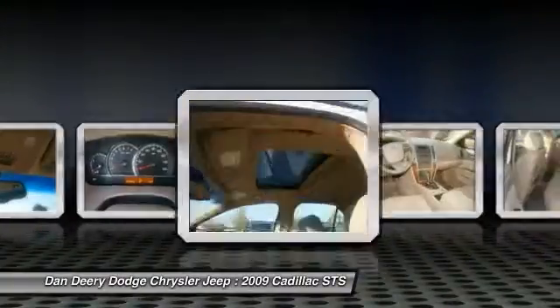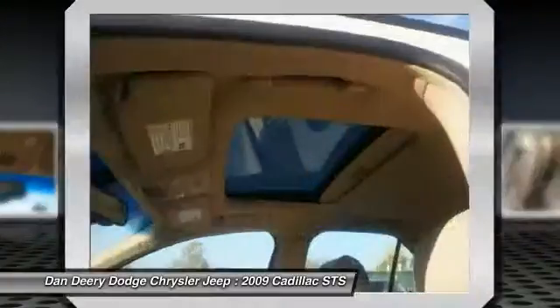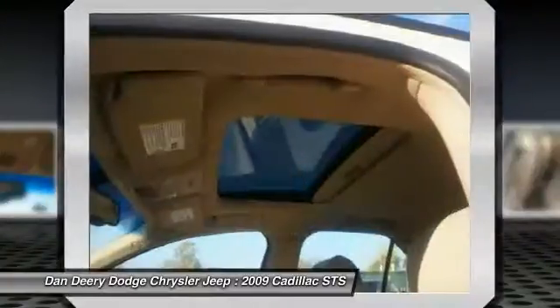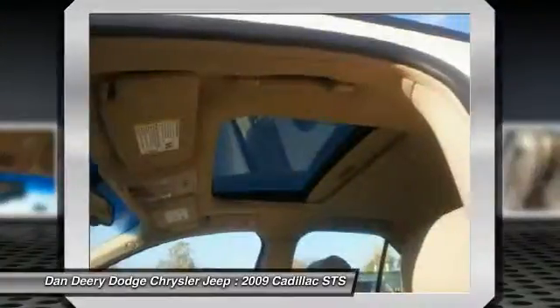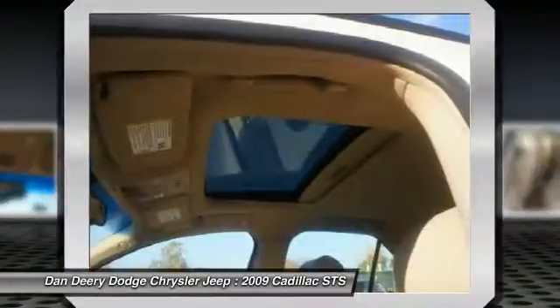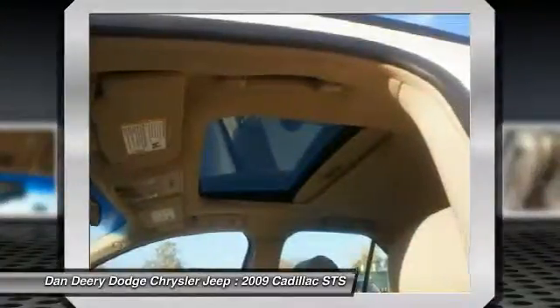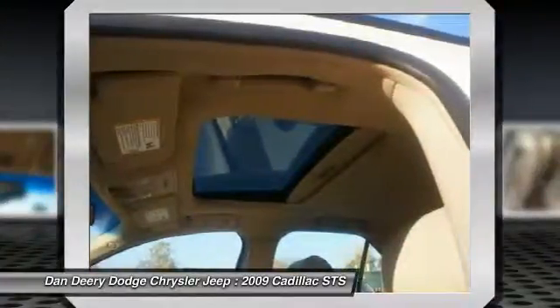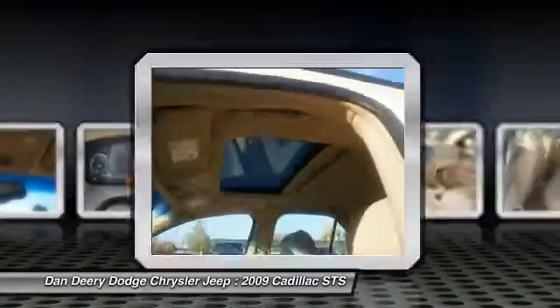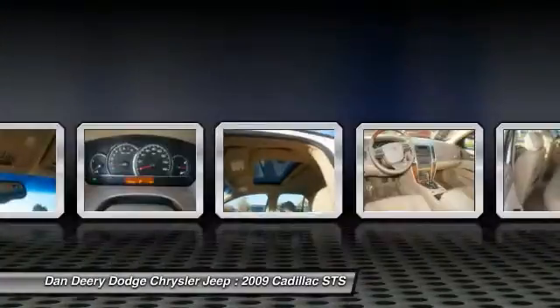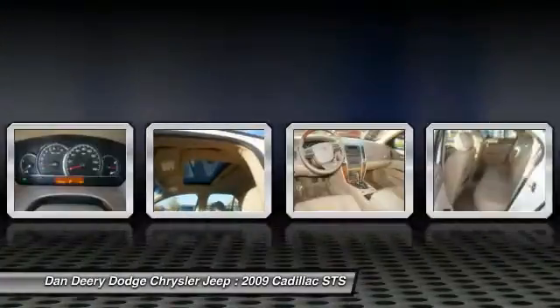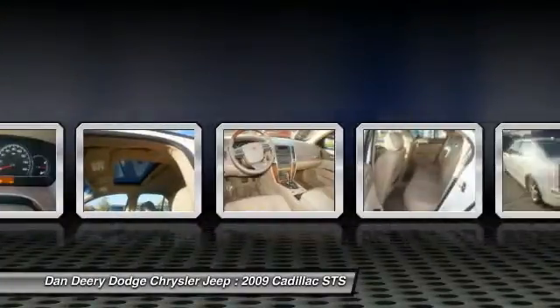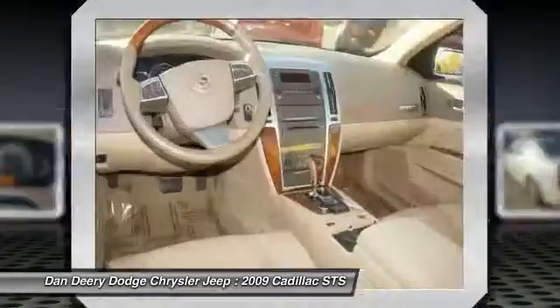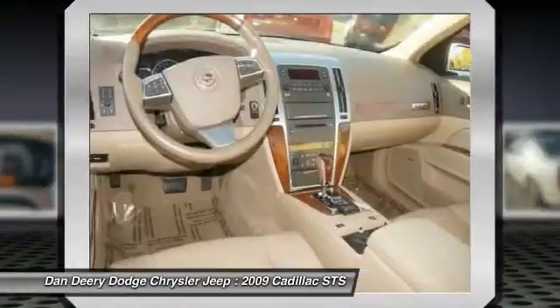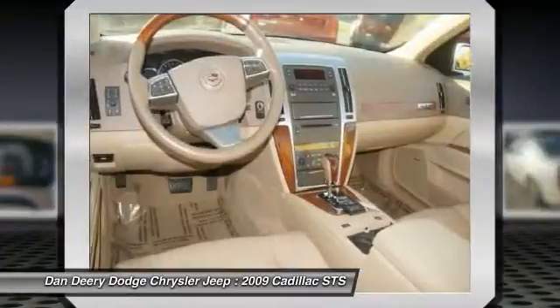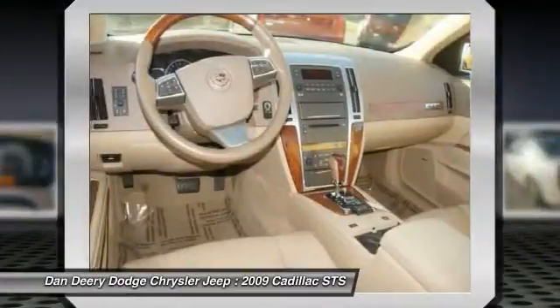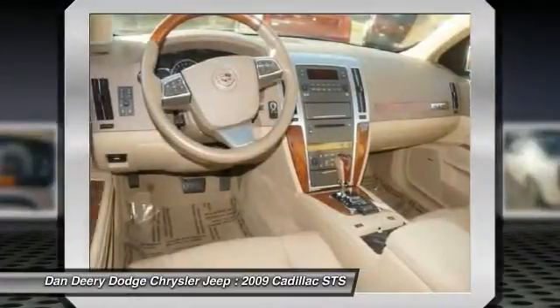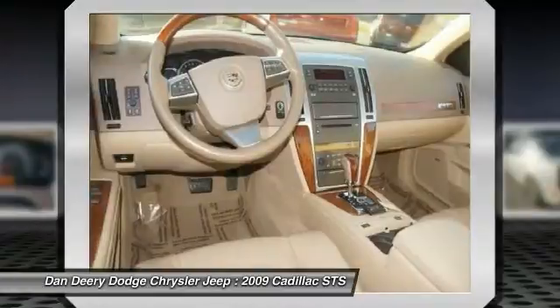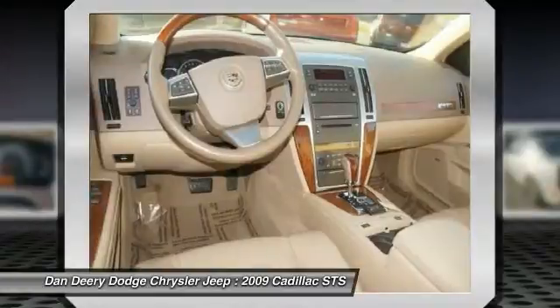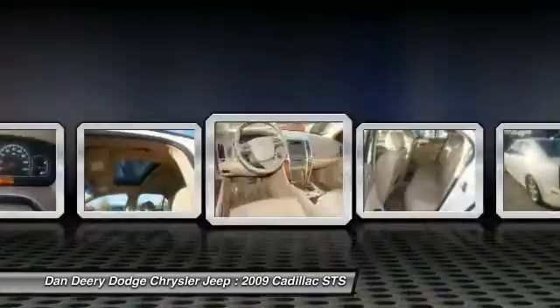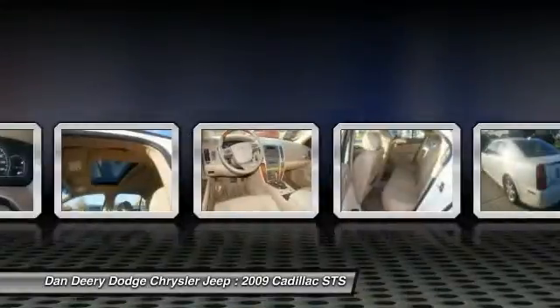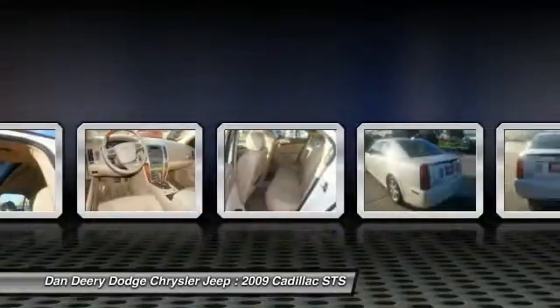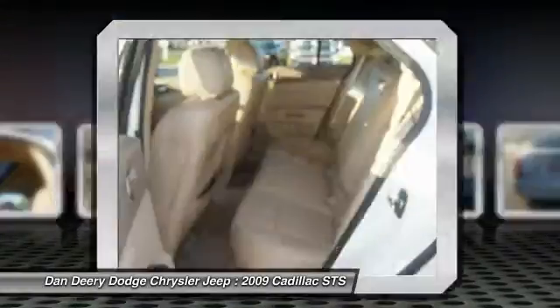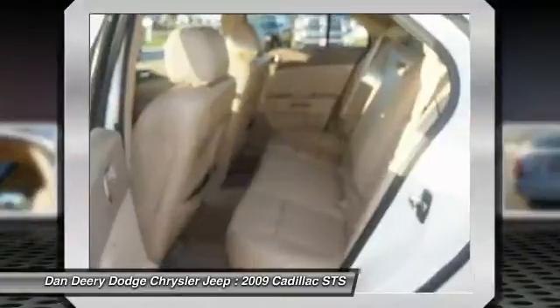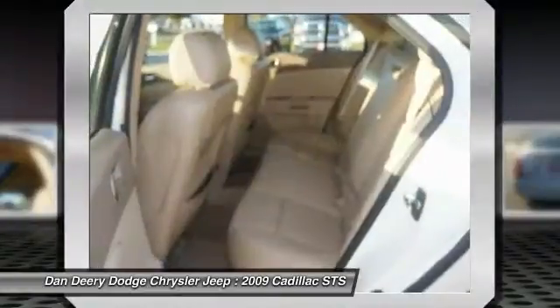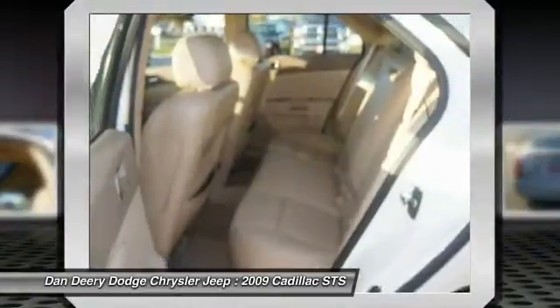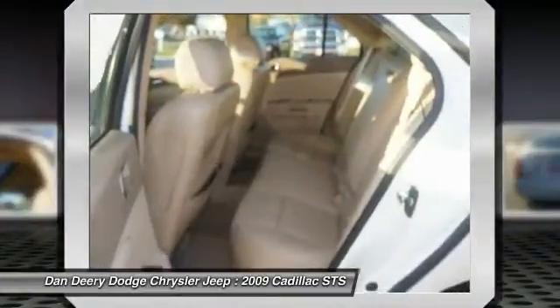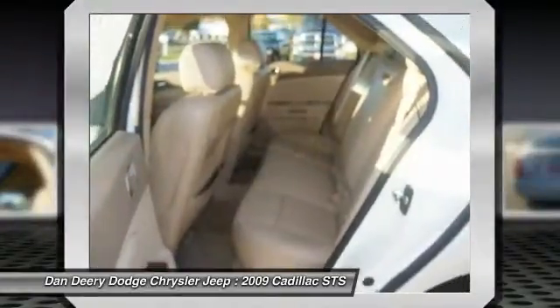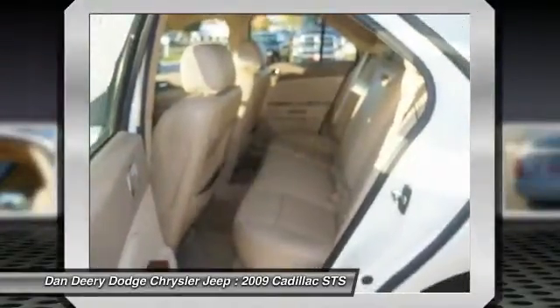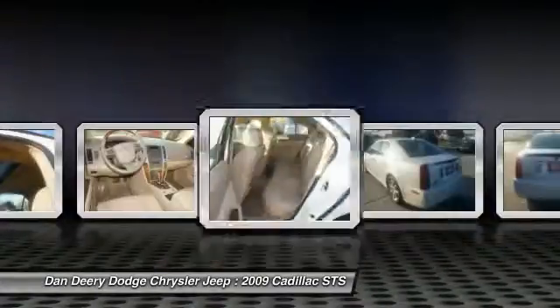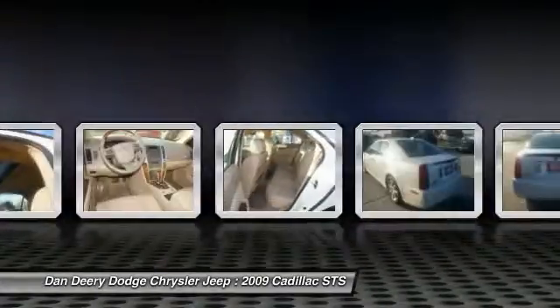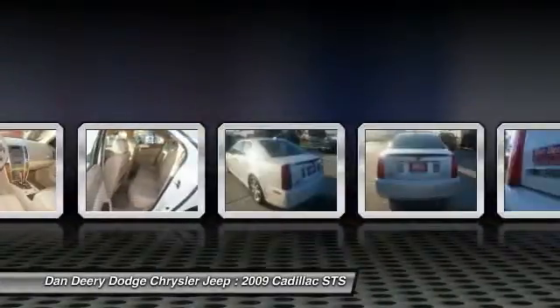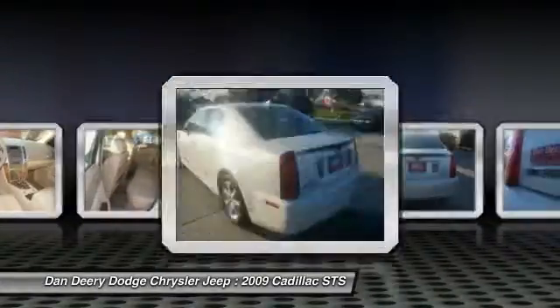Power steering, adjustable steering wheel, driver airbag, floor mats. Come see the car for yourself.